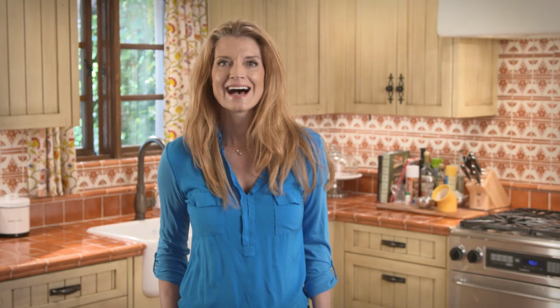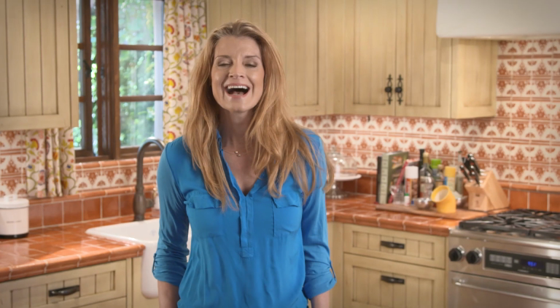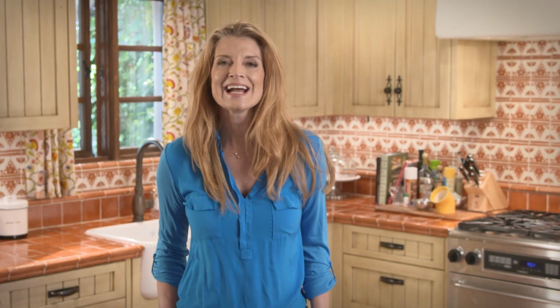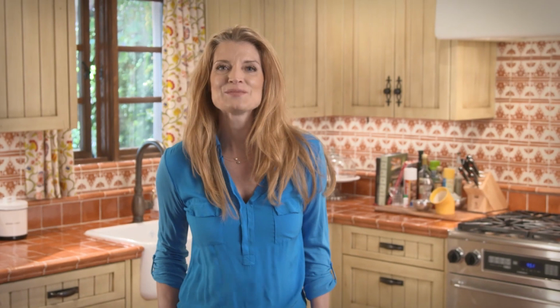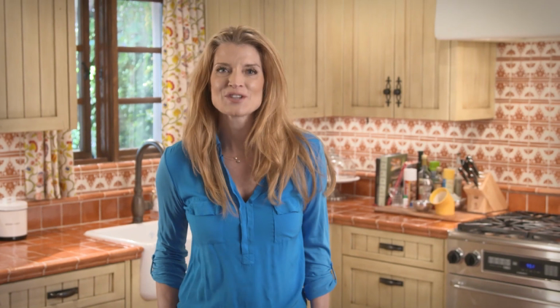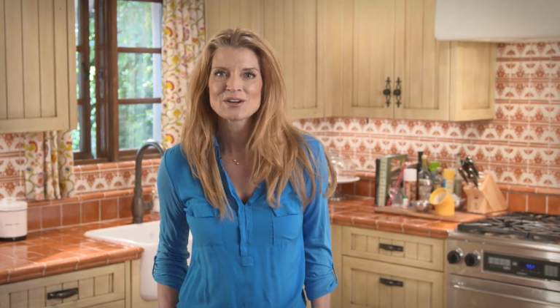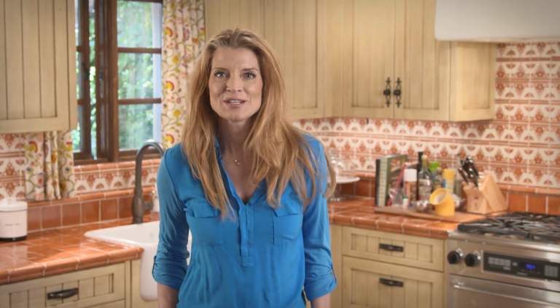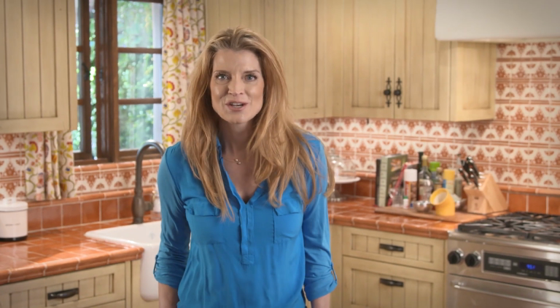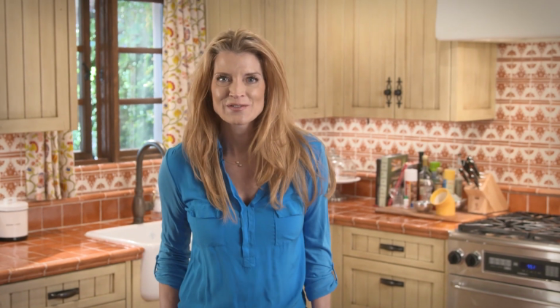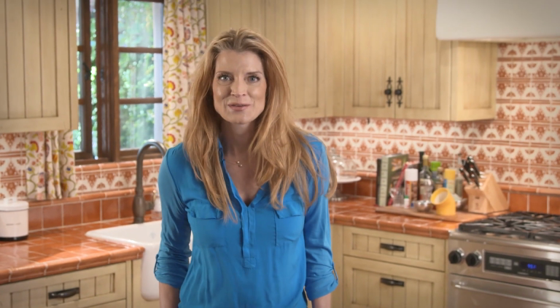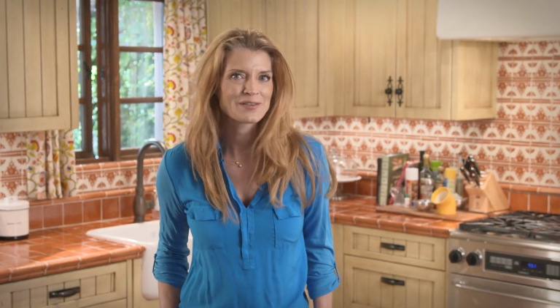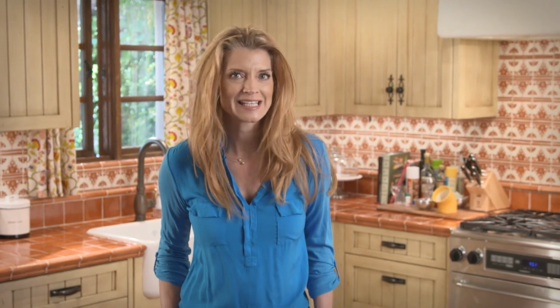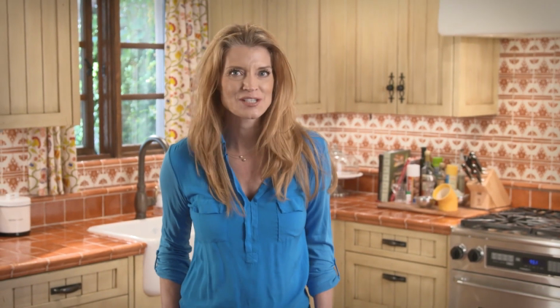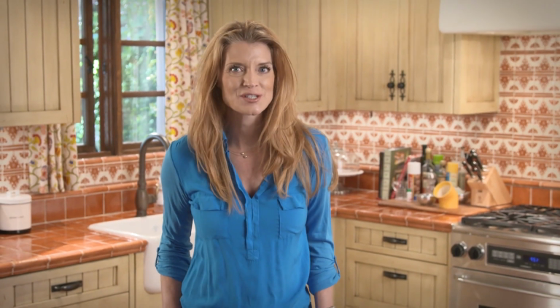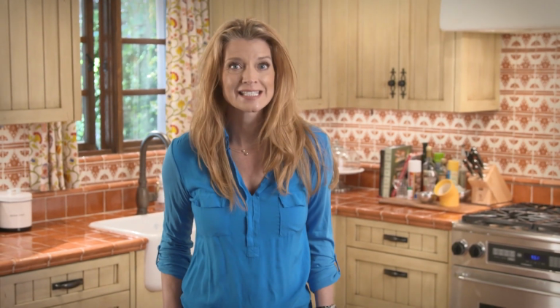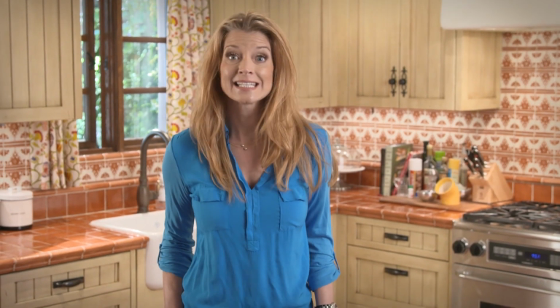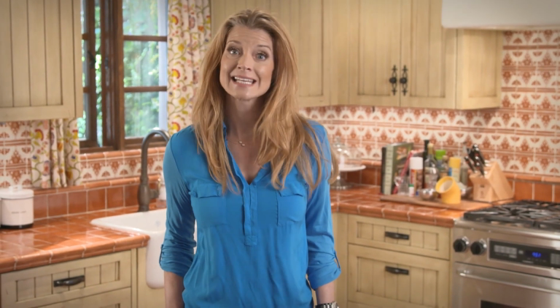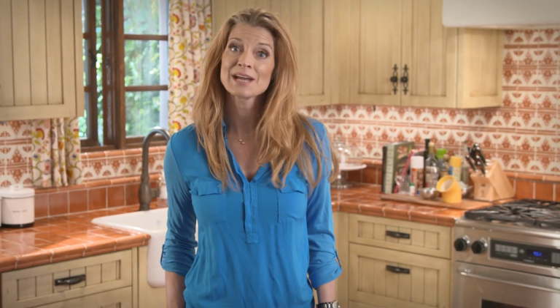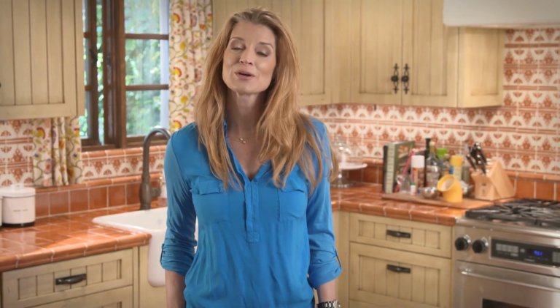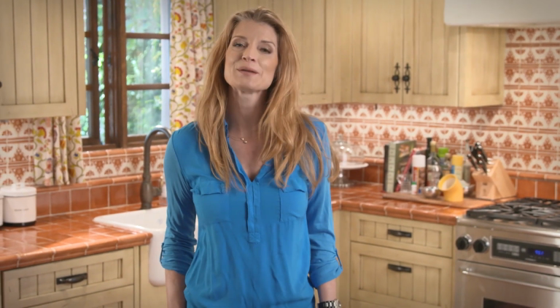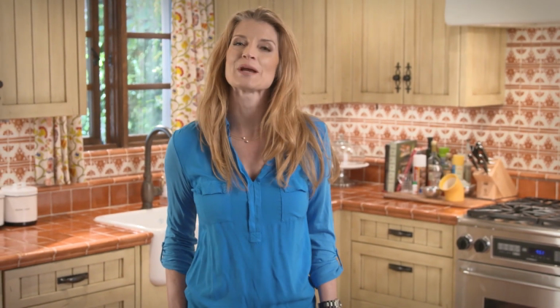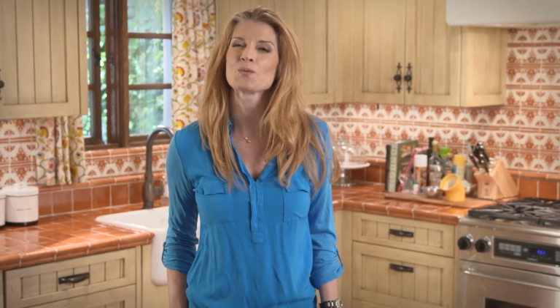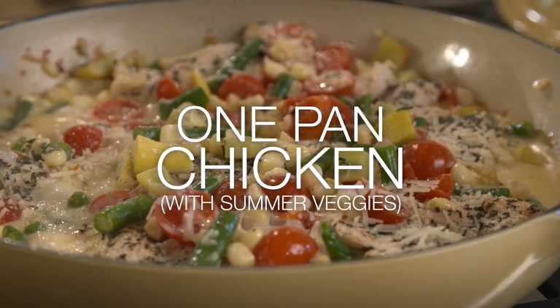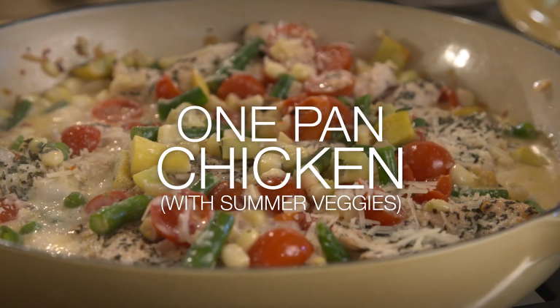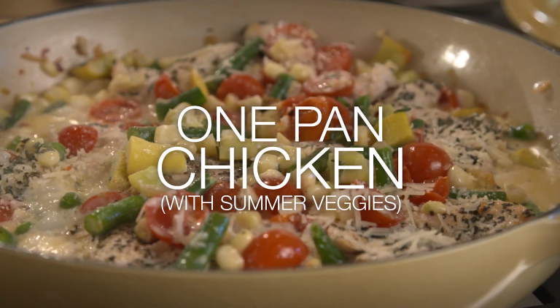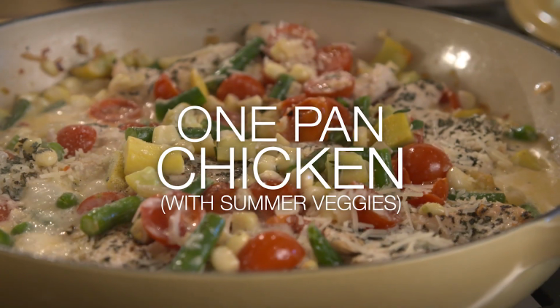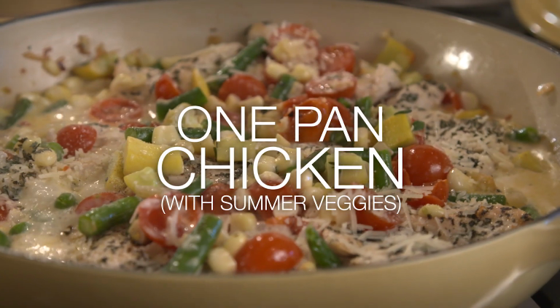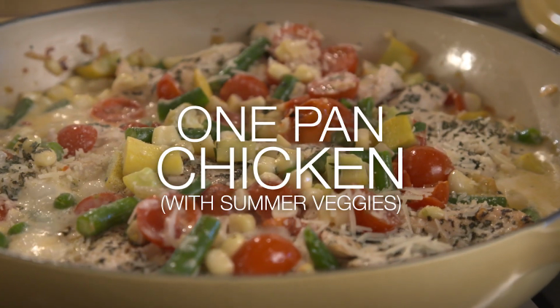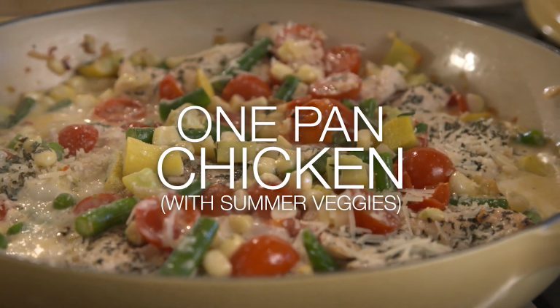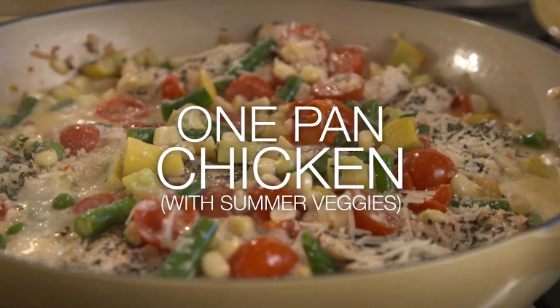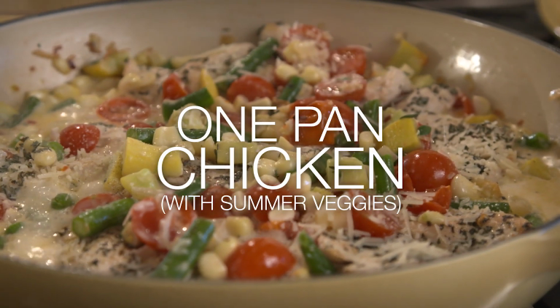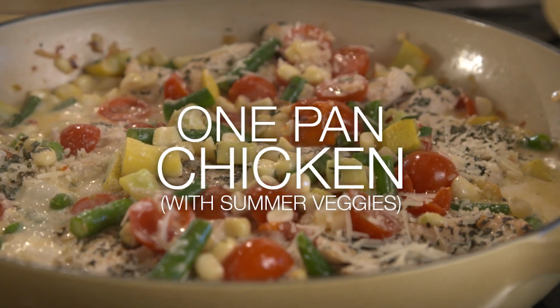Hi, I'm Cheryl Najafi with Everyday Dishes, and today we're going to make one pan chicken with summer veggies.